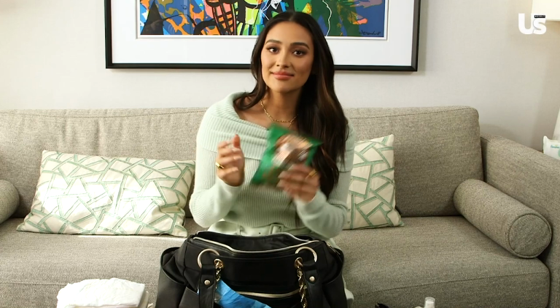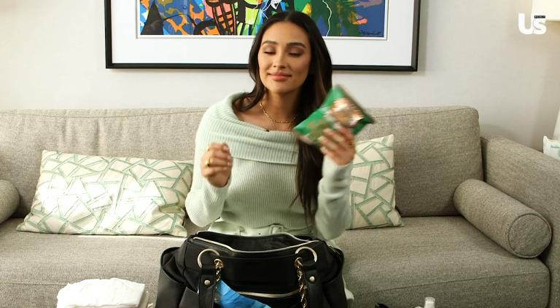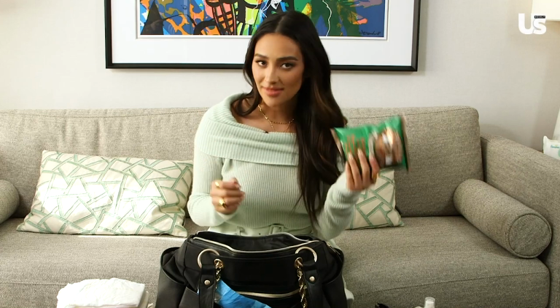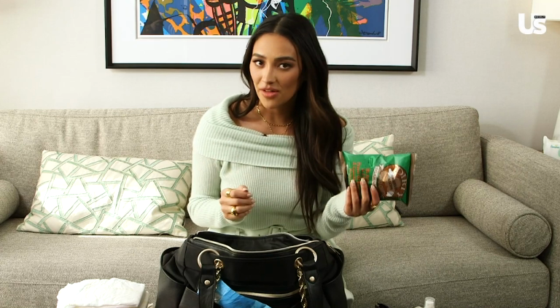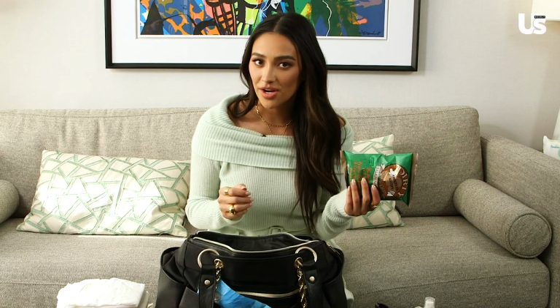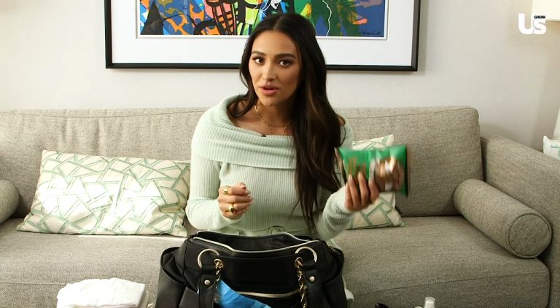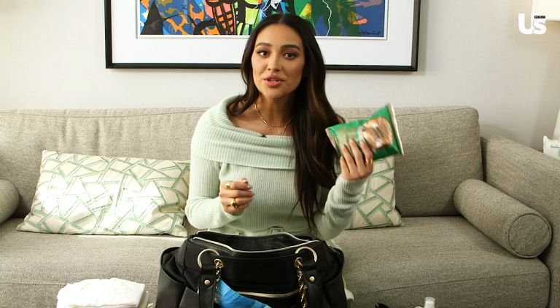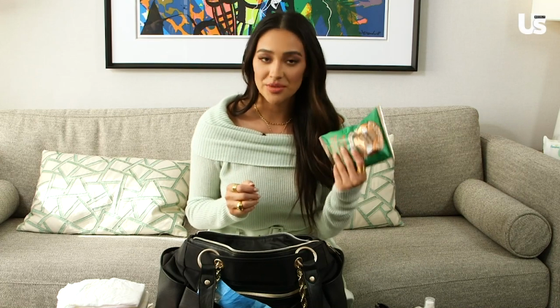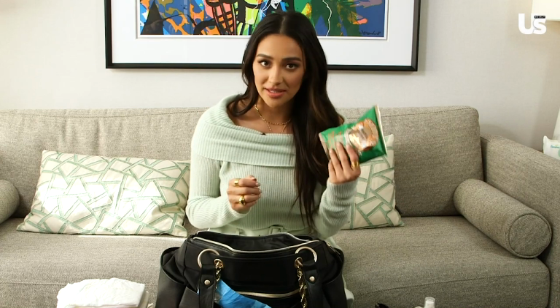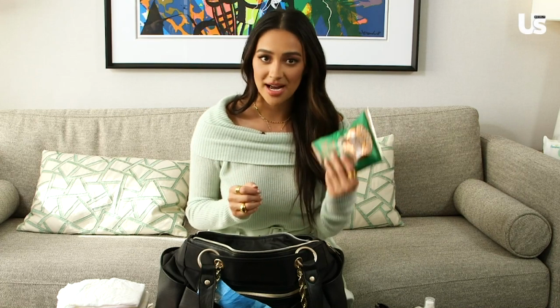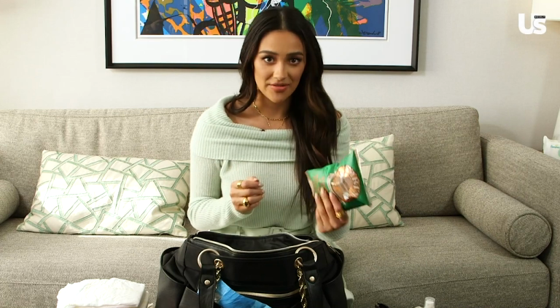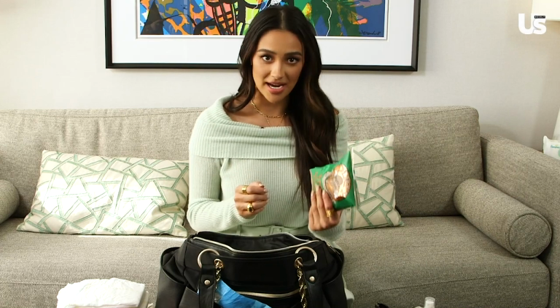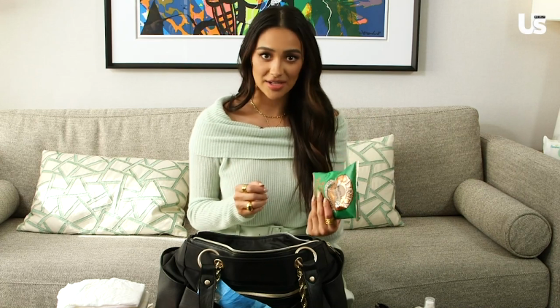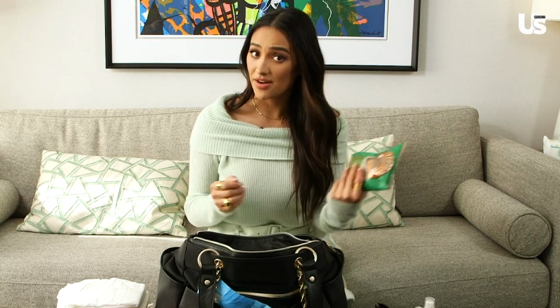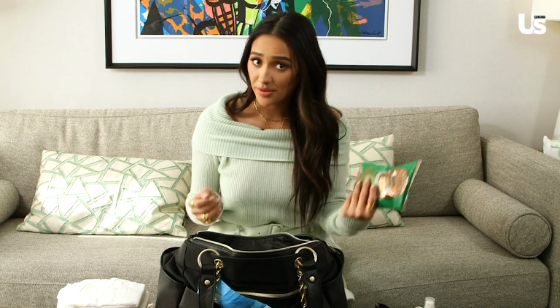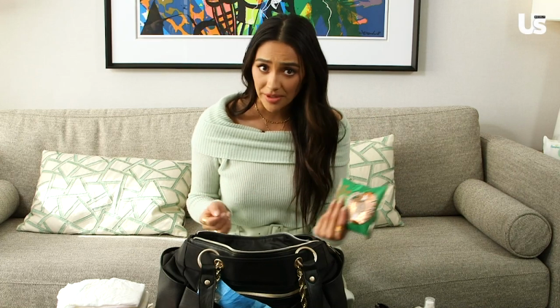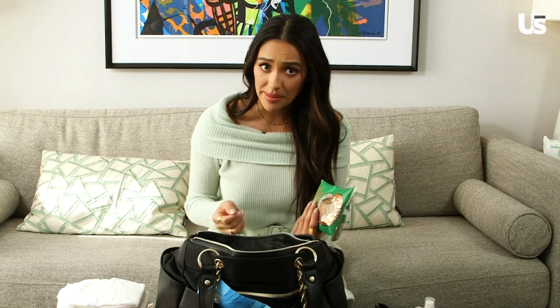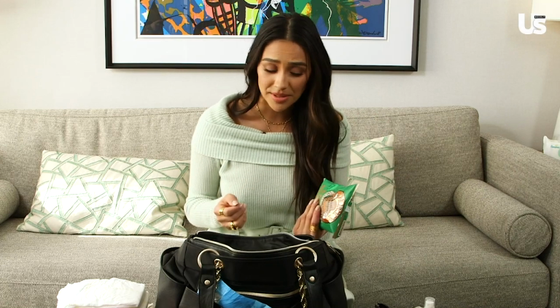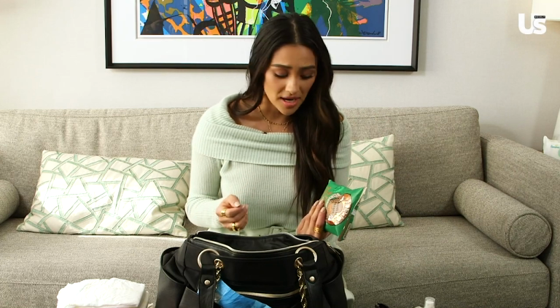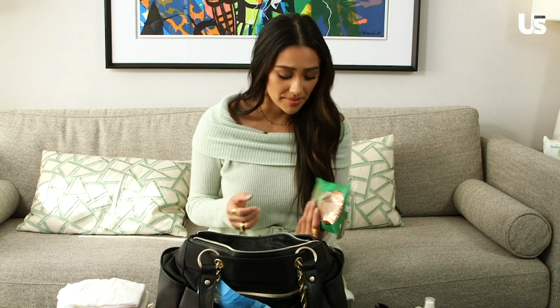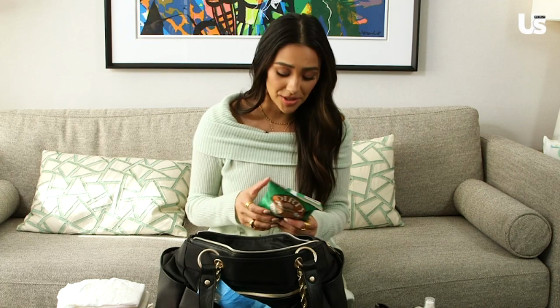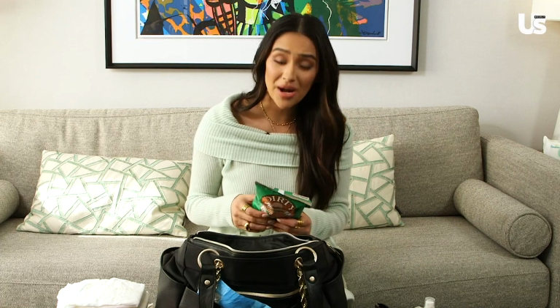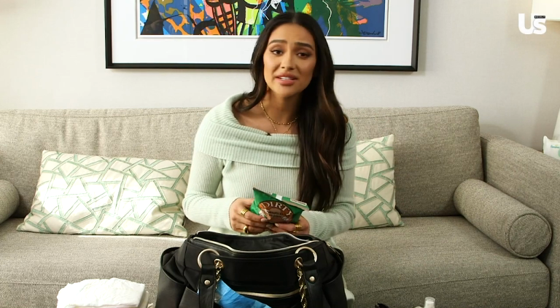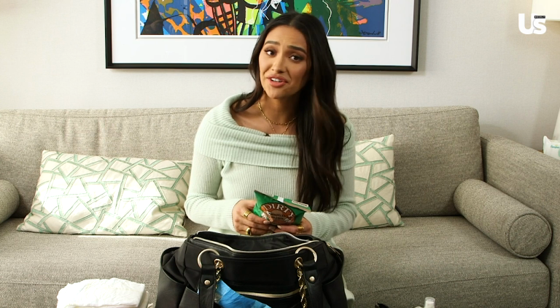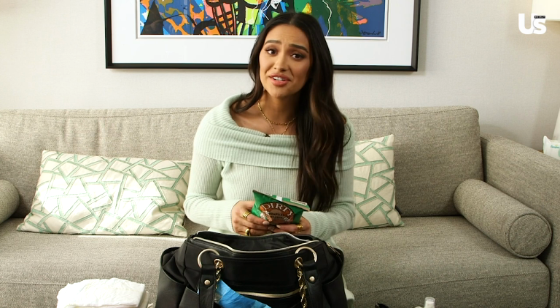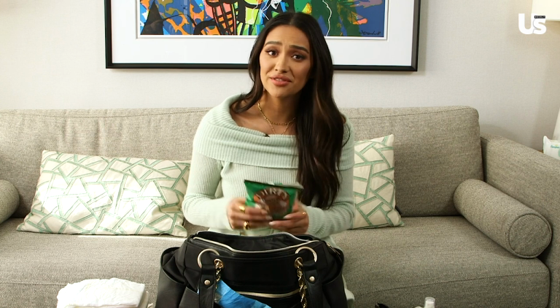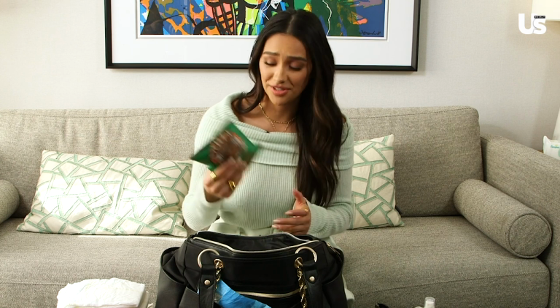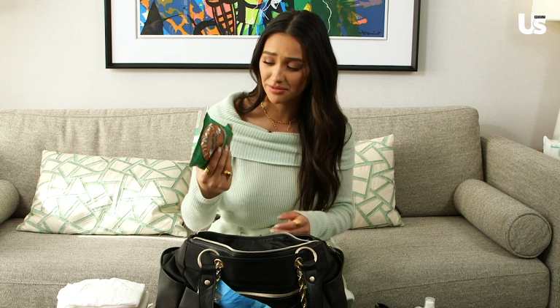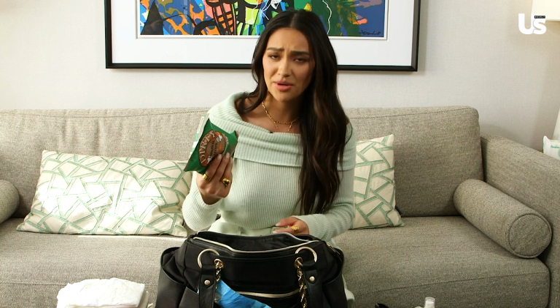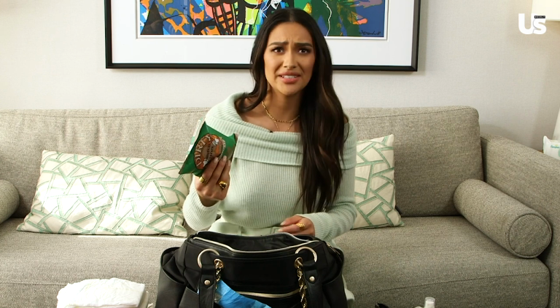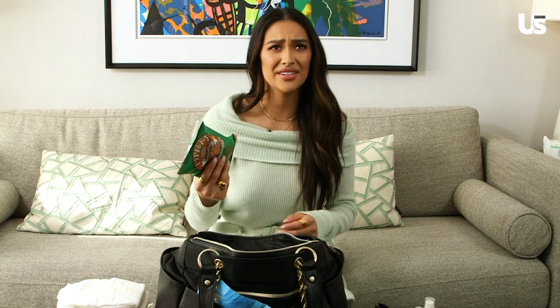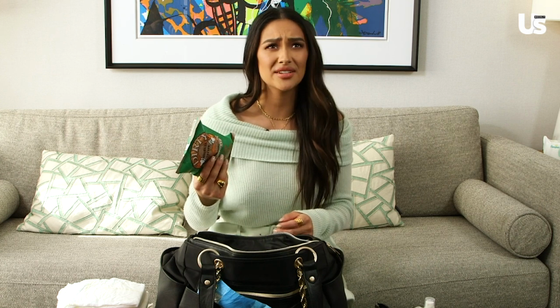Snacks. On the go, you need to have snacks. You never know where you're going to be able to stop and you have to eat yourself, too. You have to eat yourself.